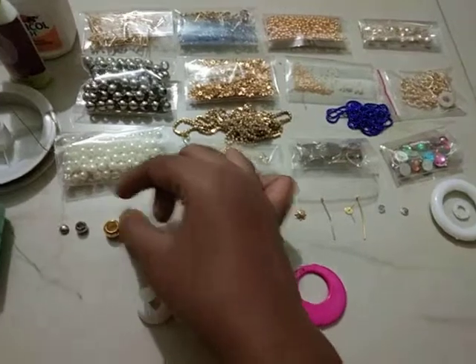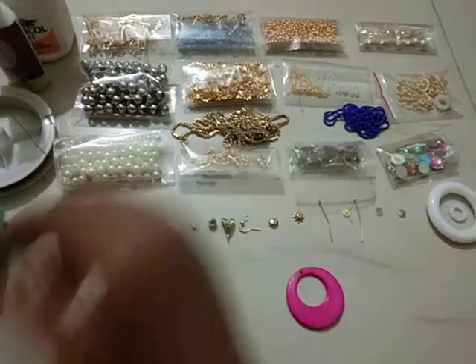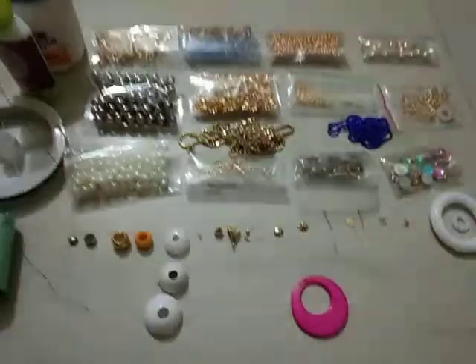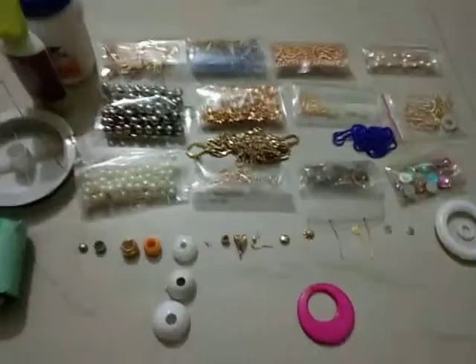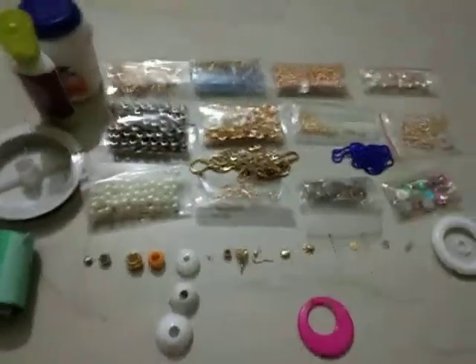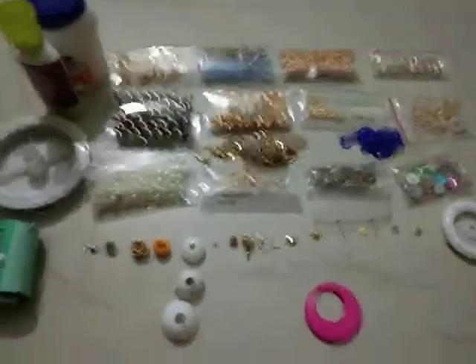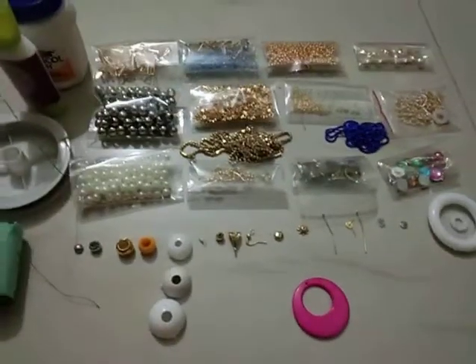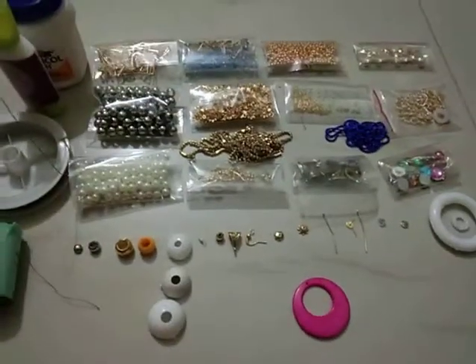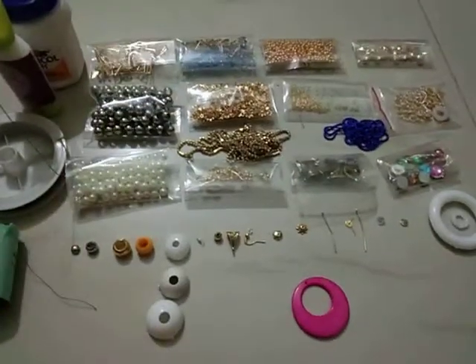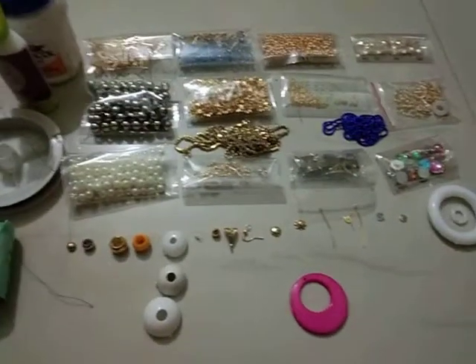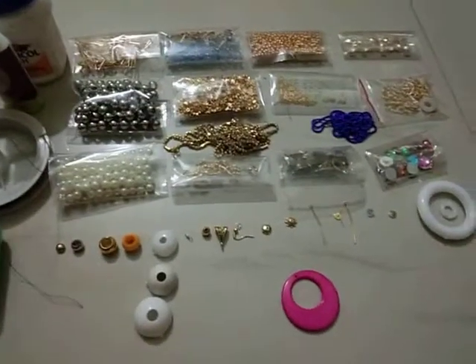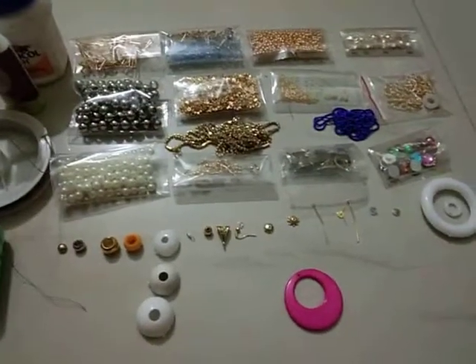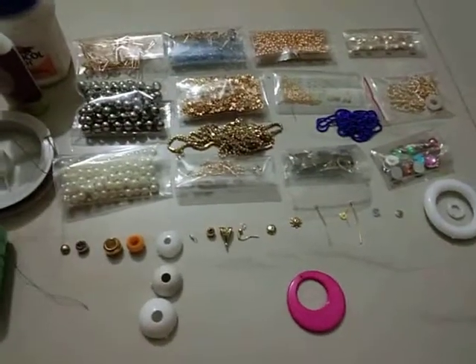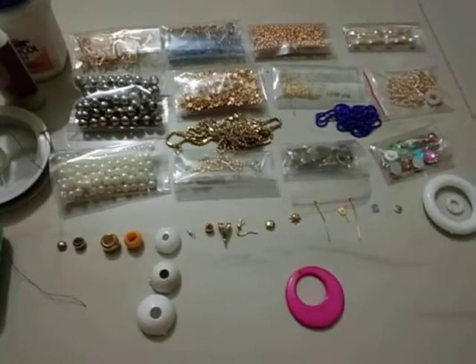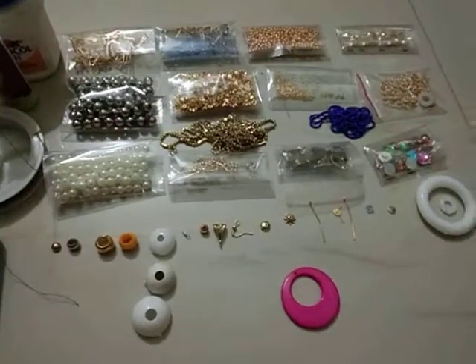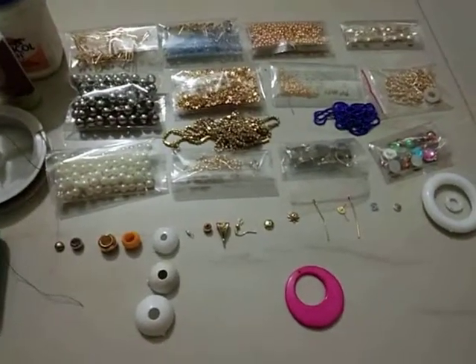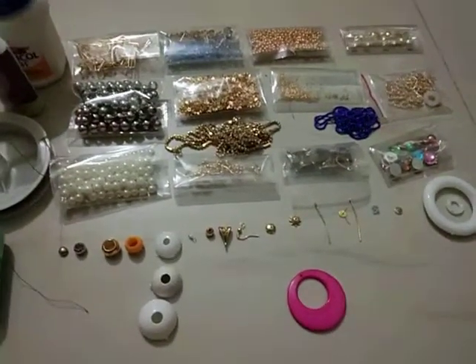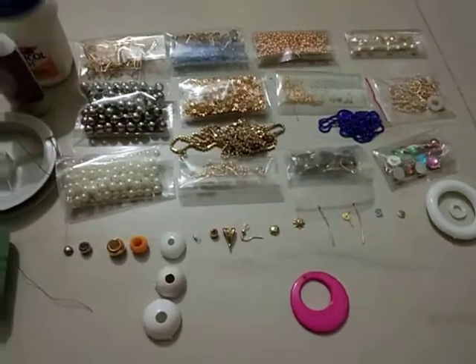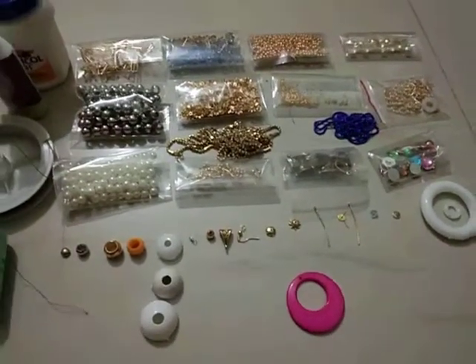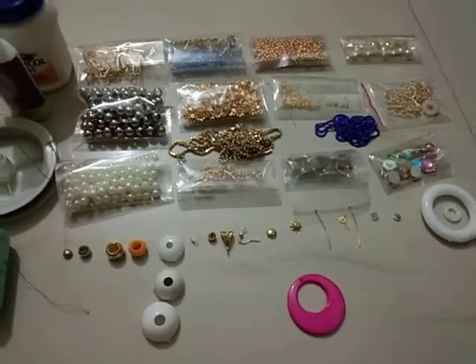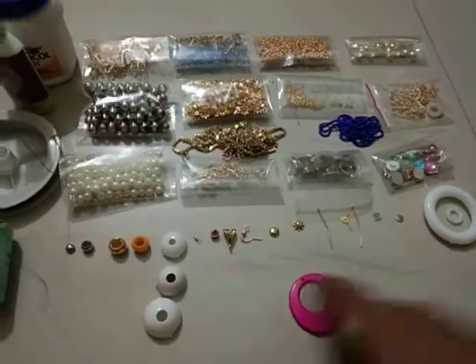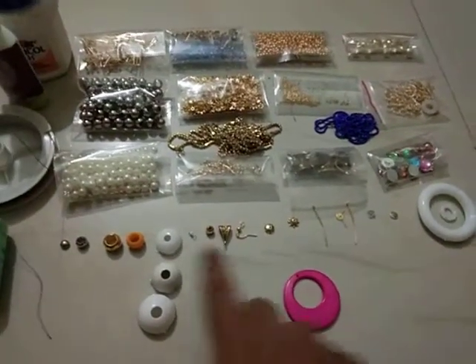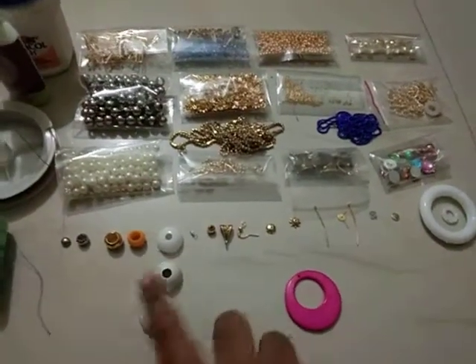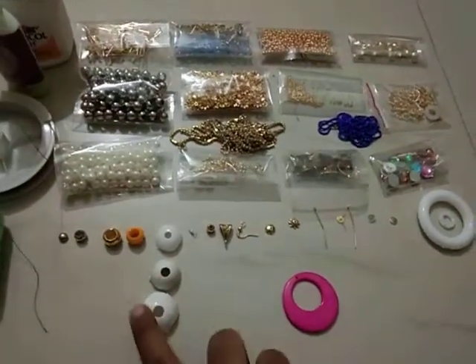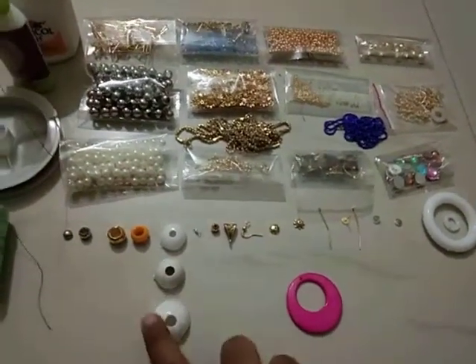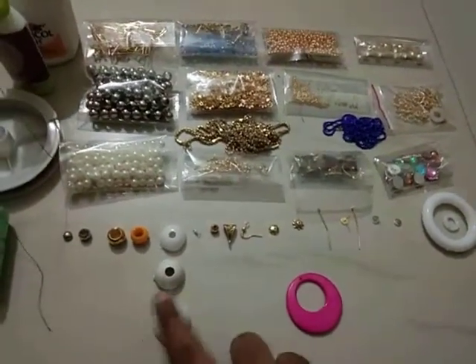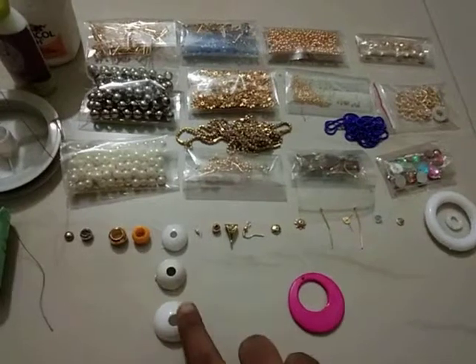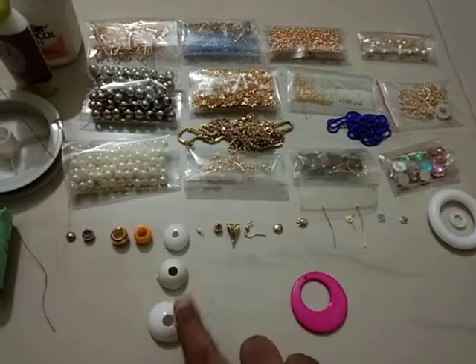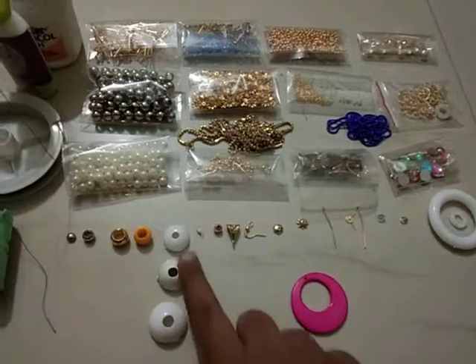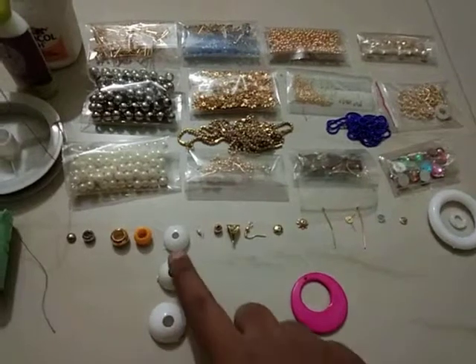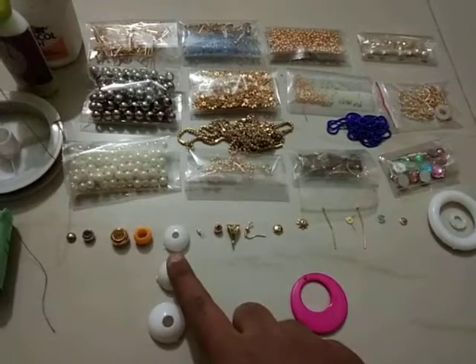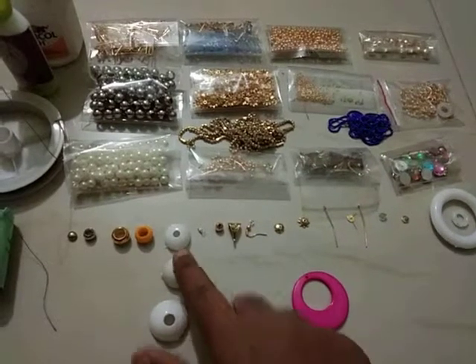I have used 20g and 30g wire gauges for these pieces.